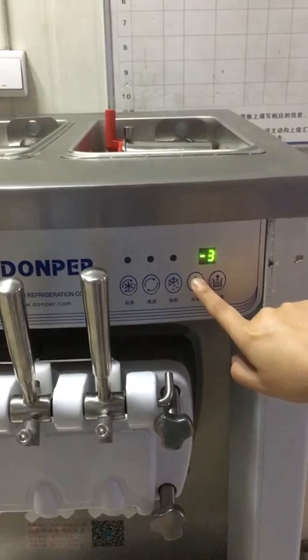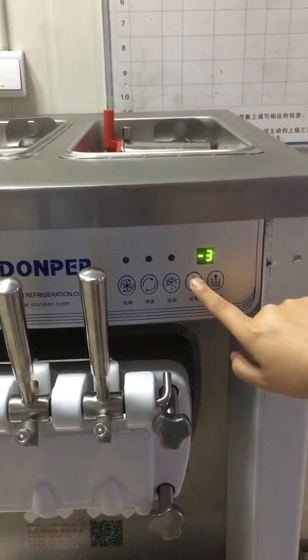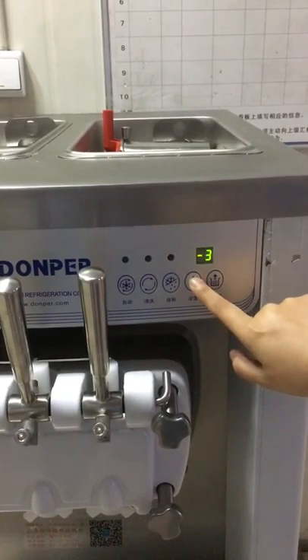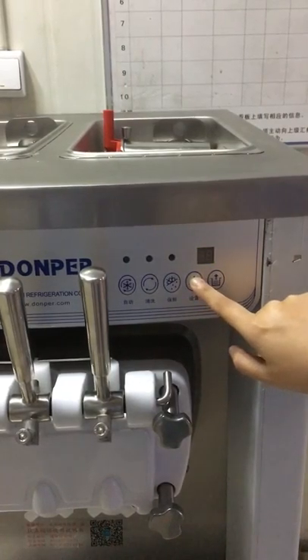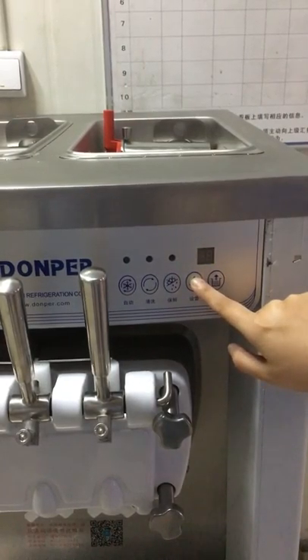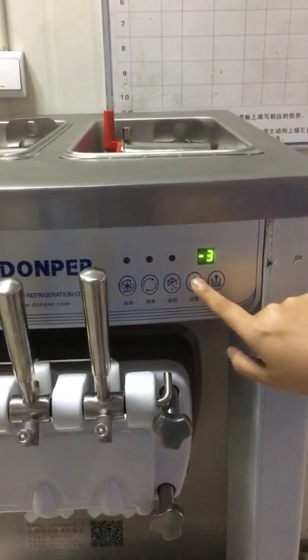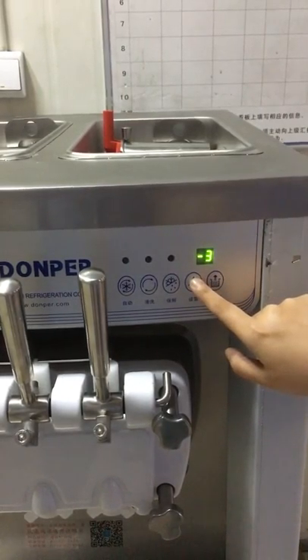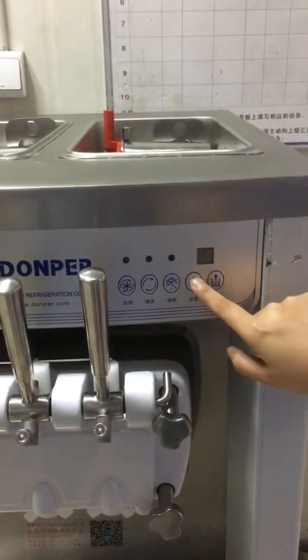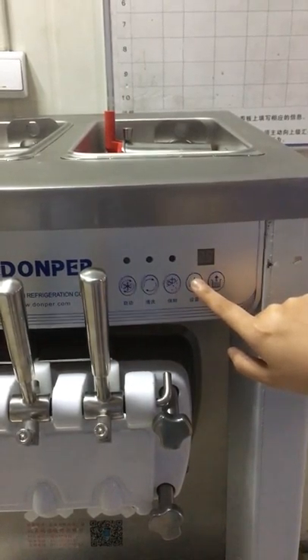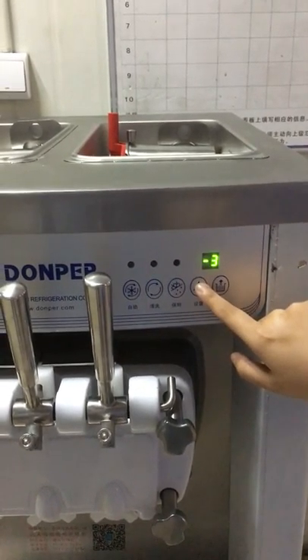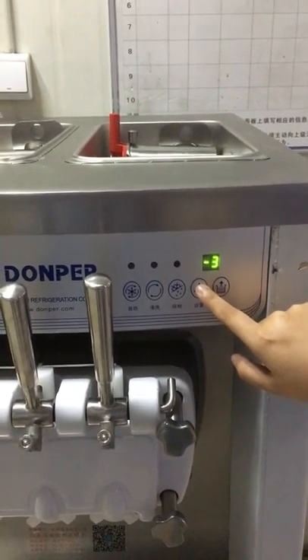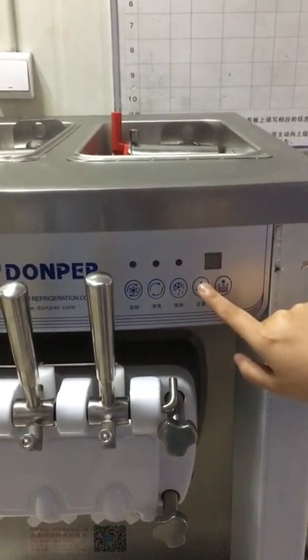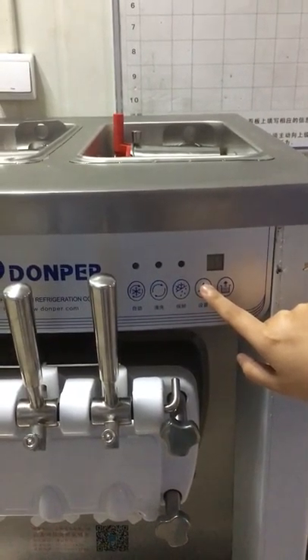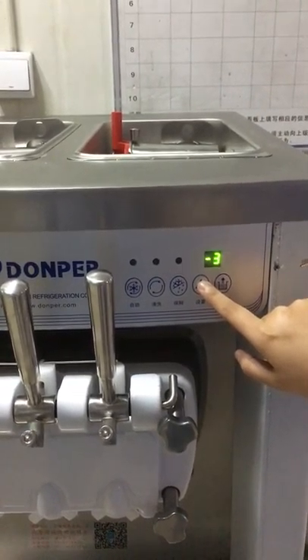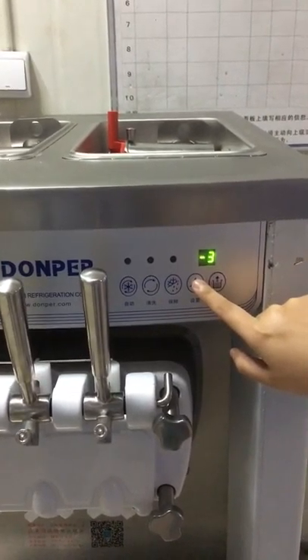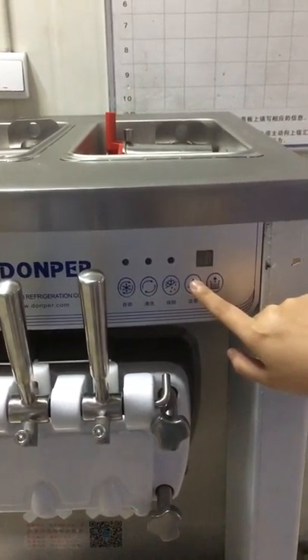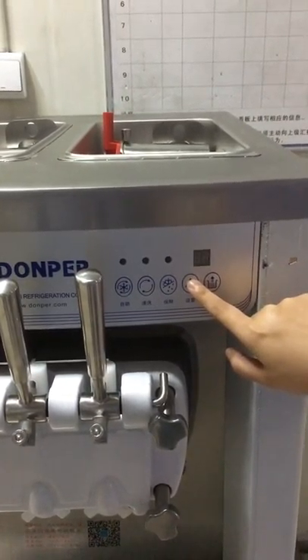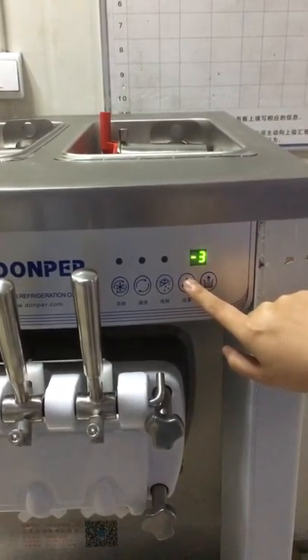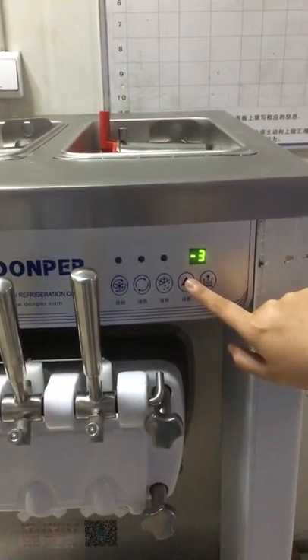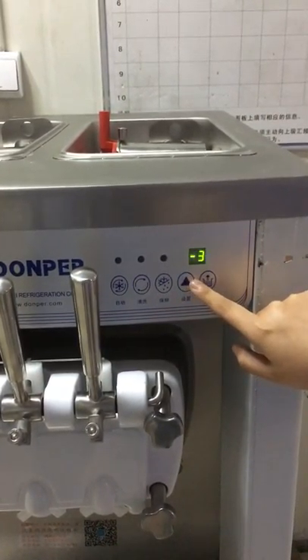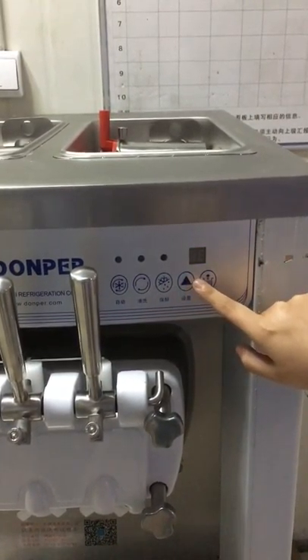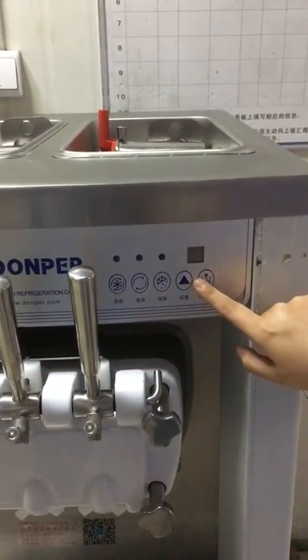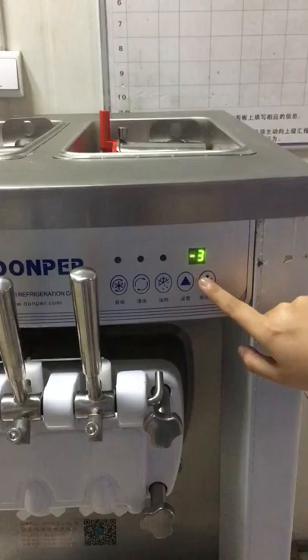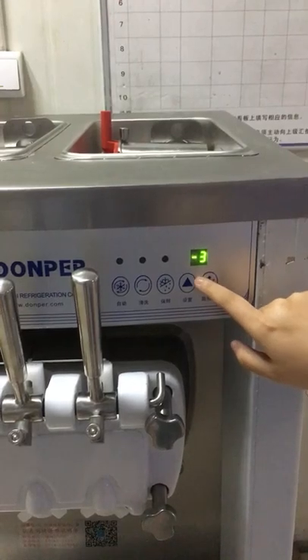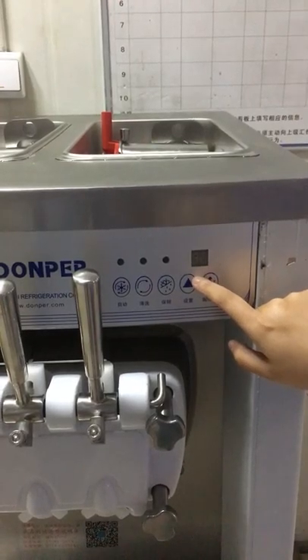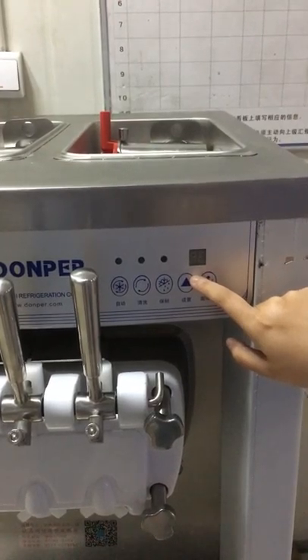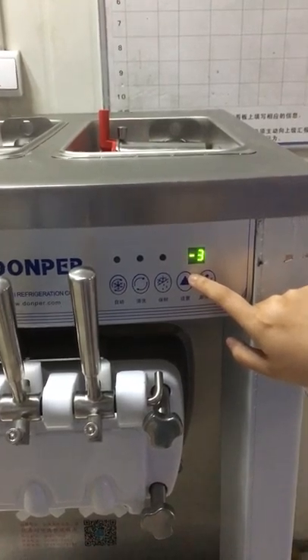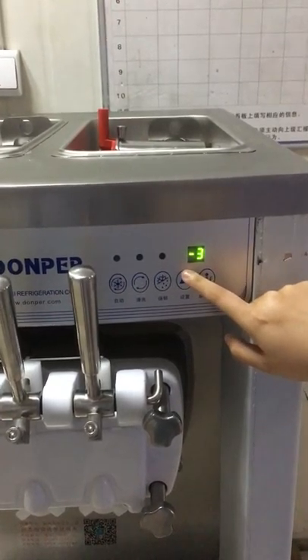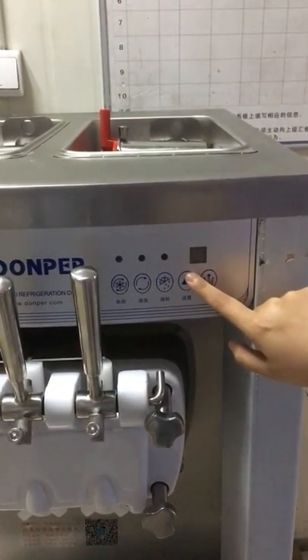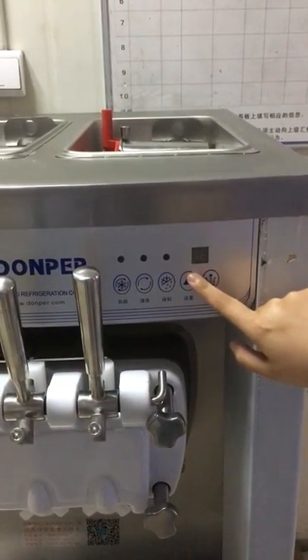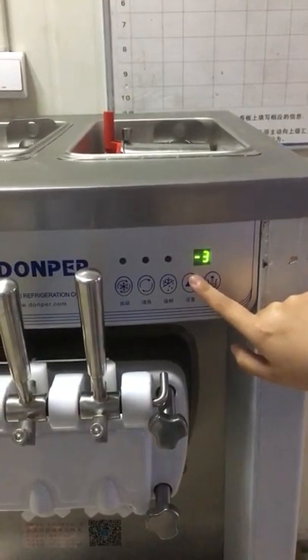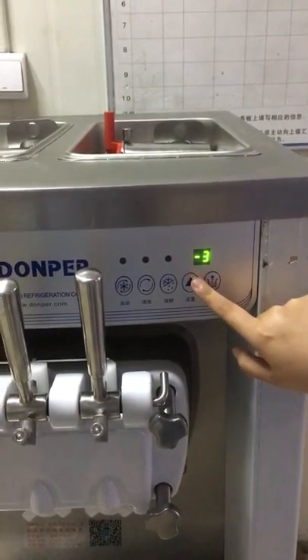When the screen is flashing a negative number, you can press the air pump button or setting button to adjust the value.